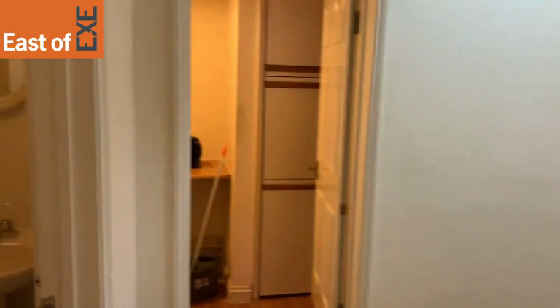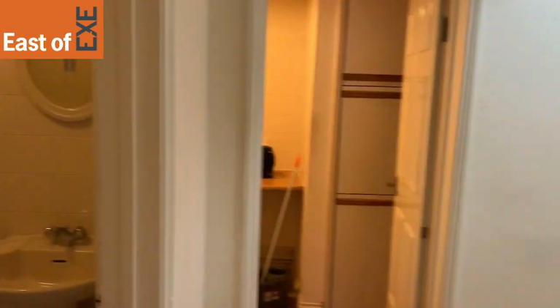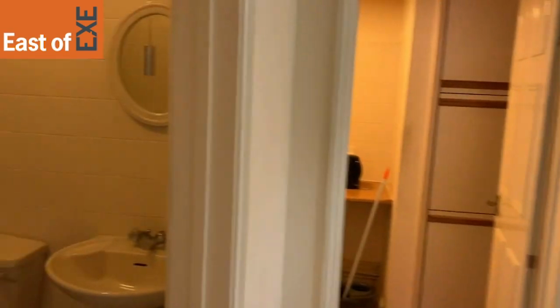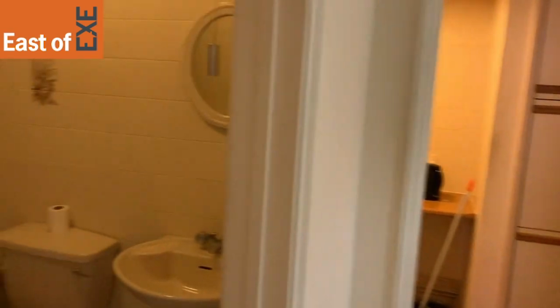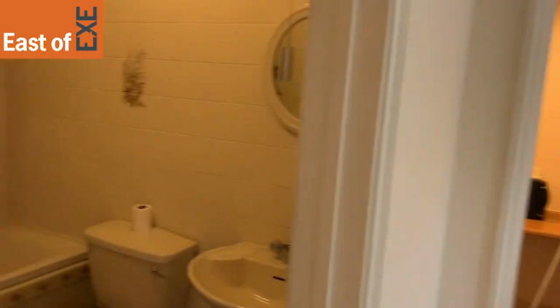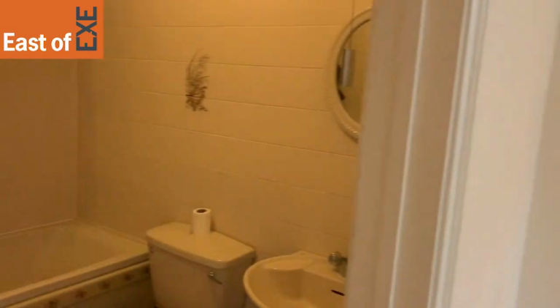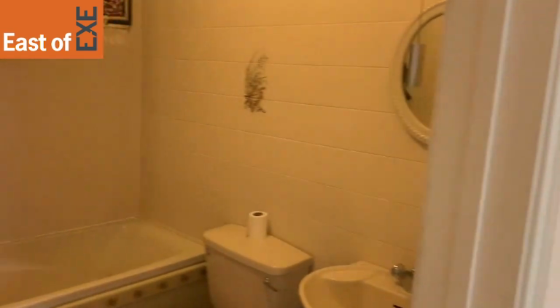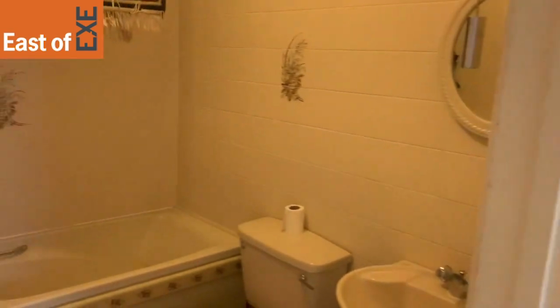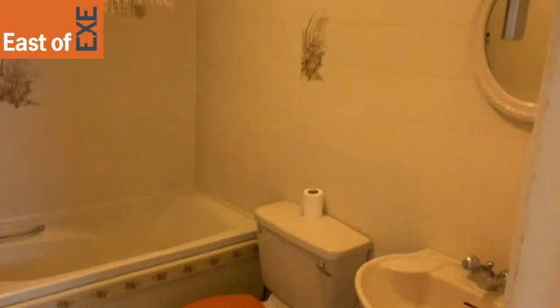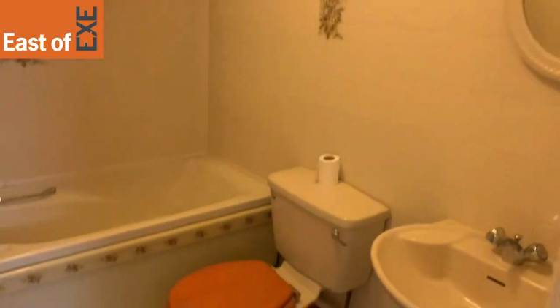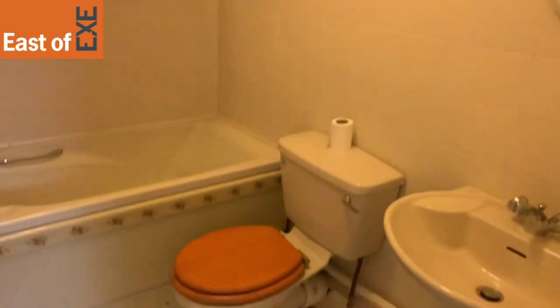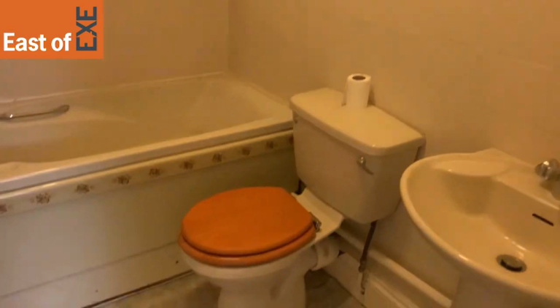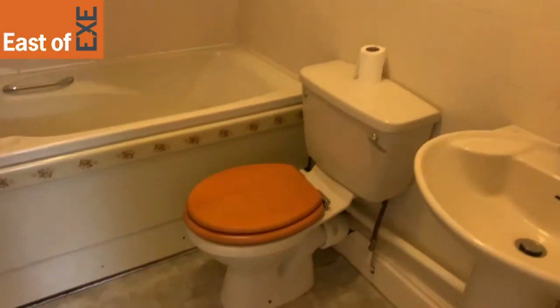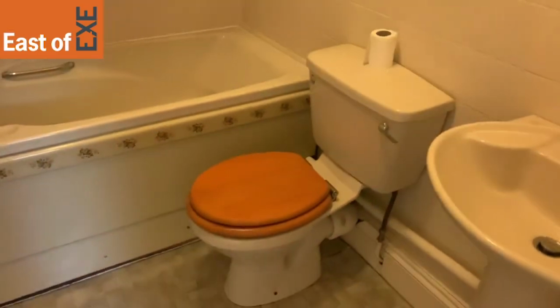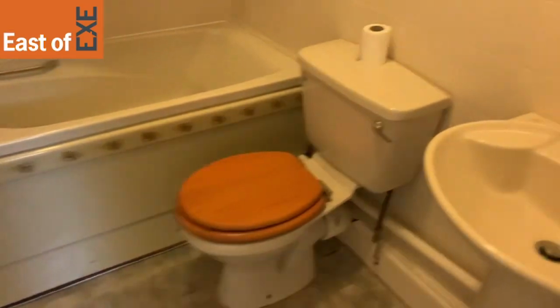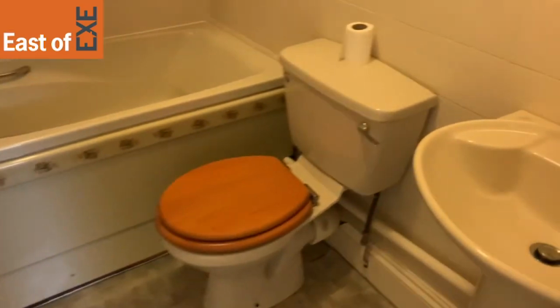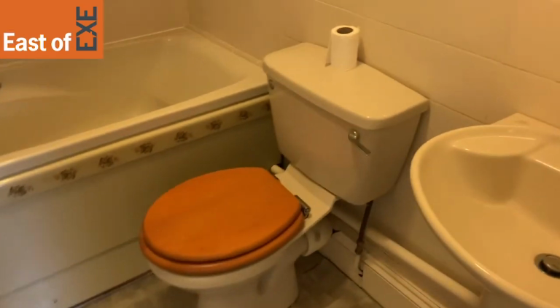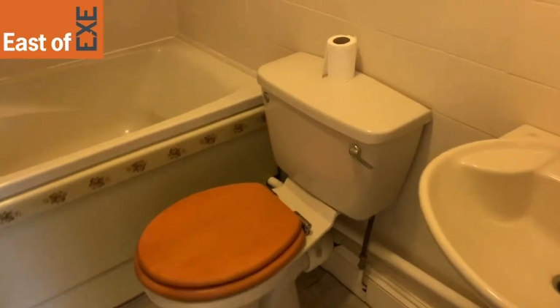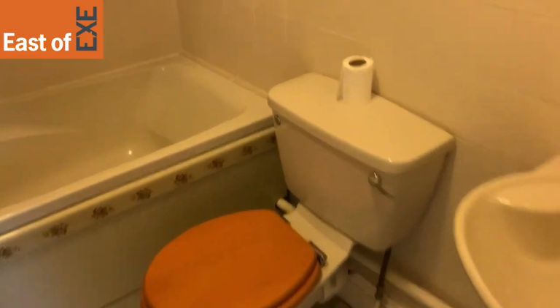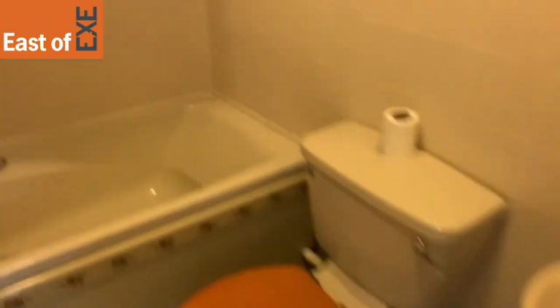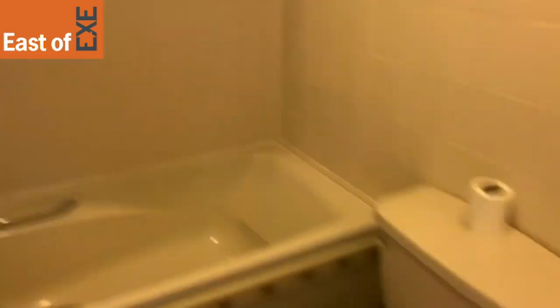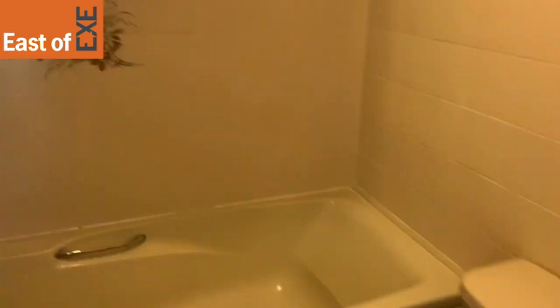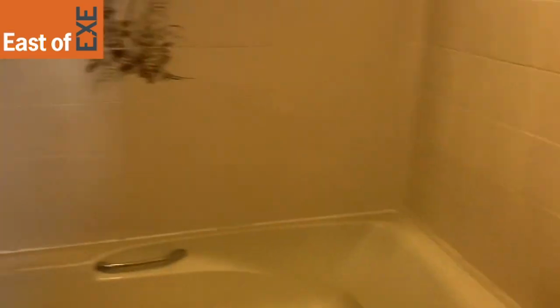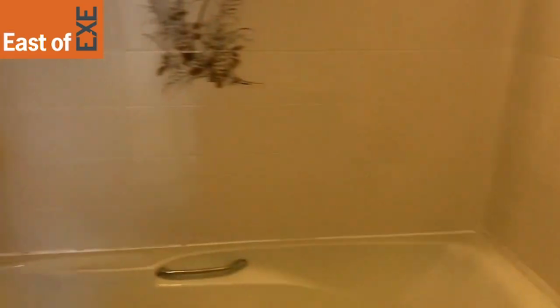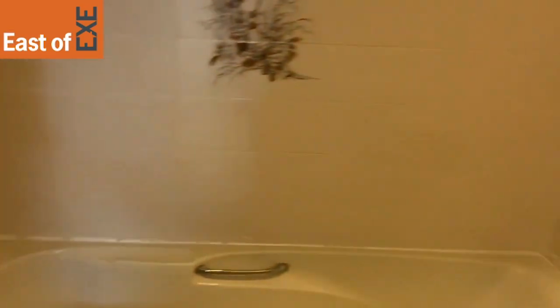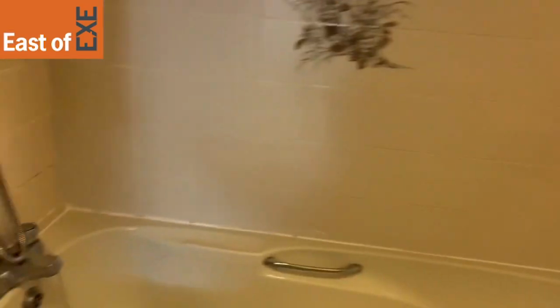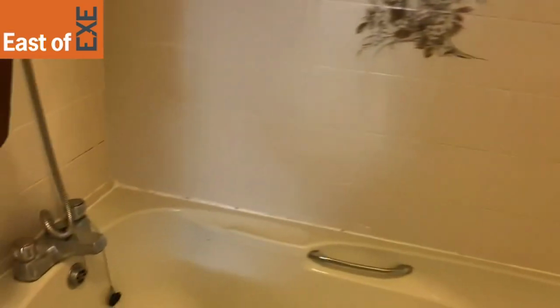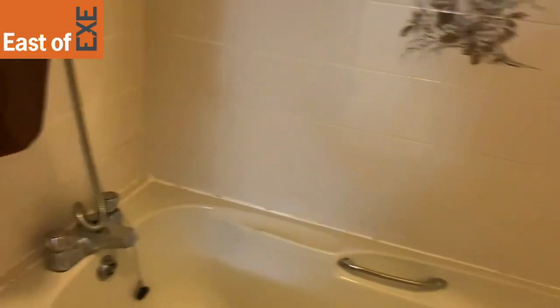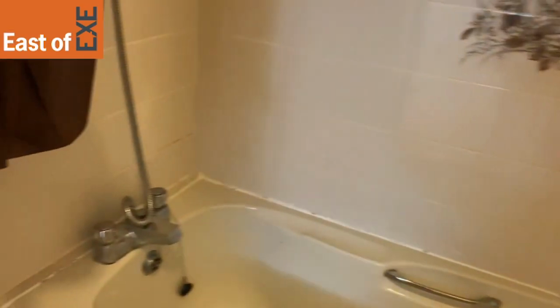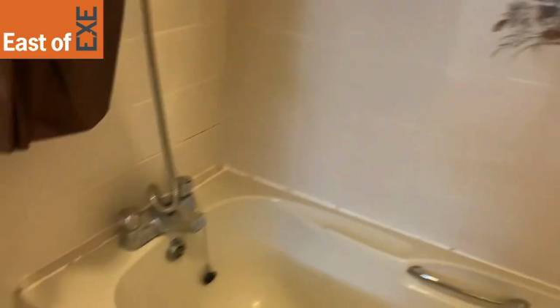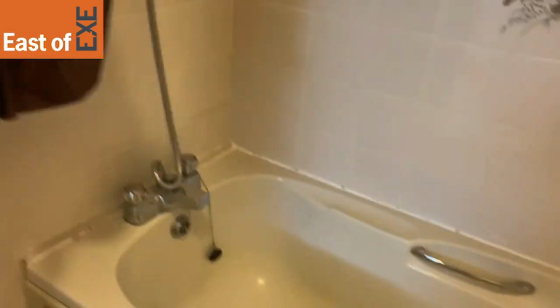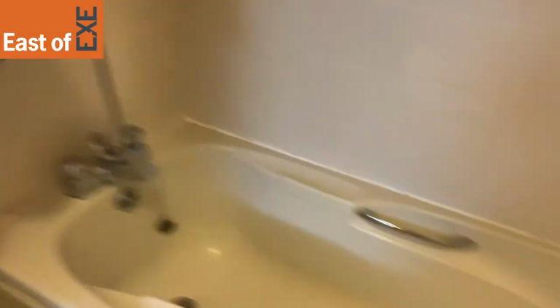Then you have the bathroom for the property. You've got a shower in the bath.